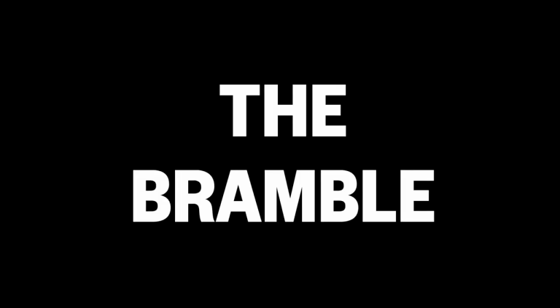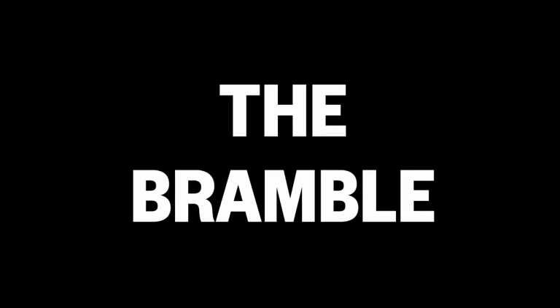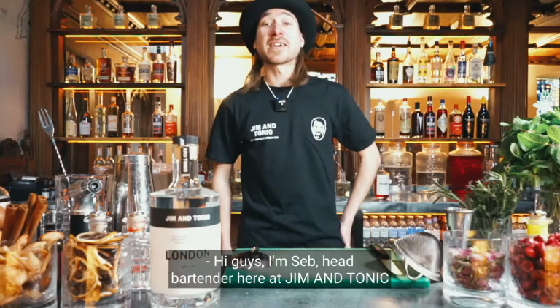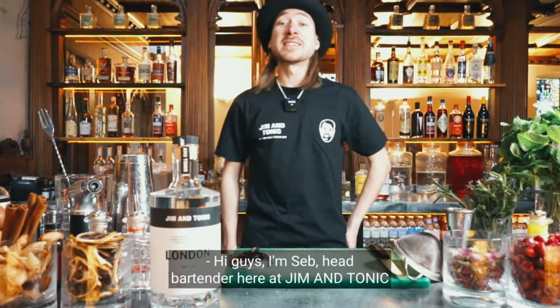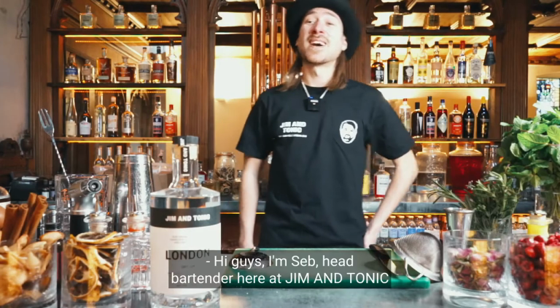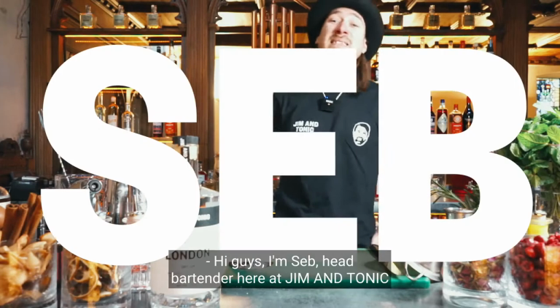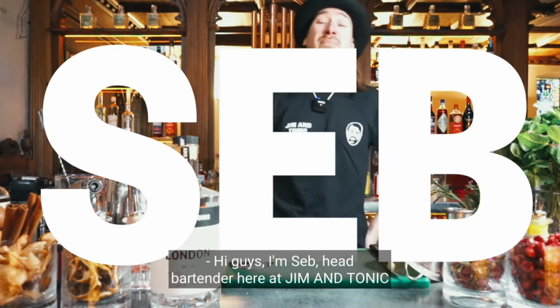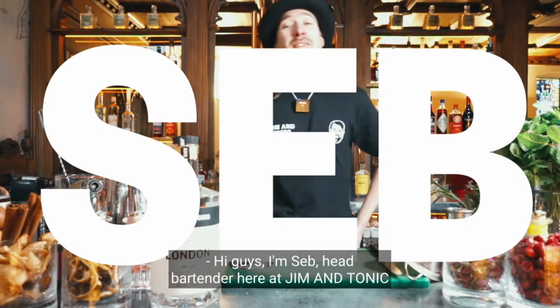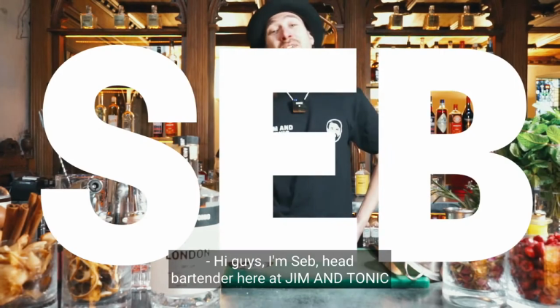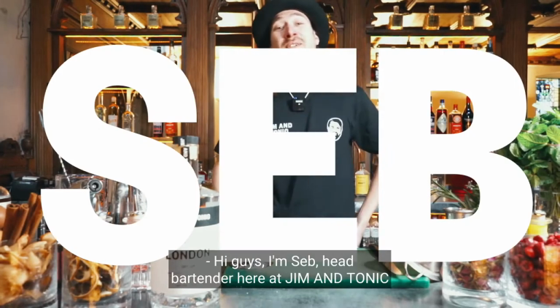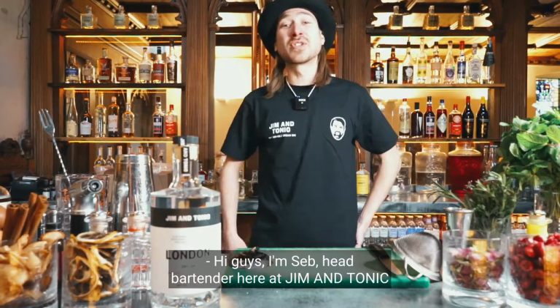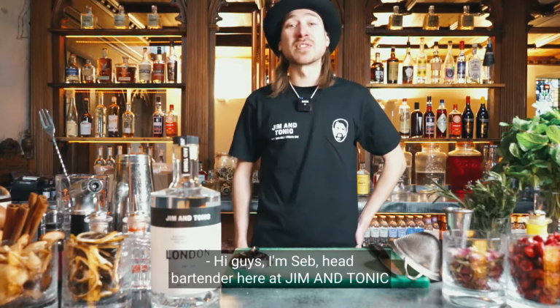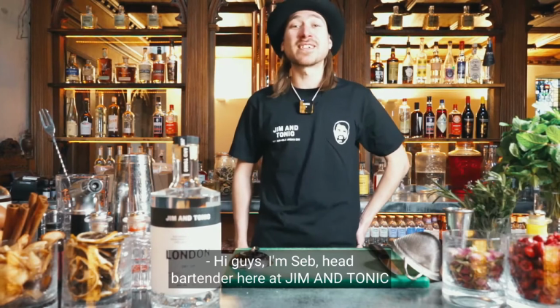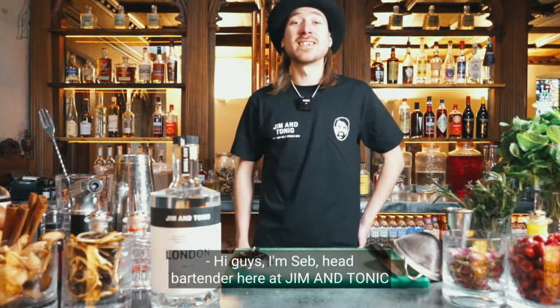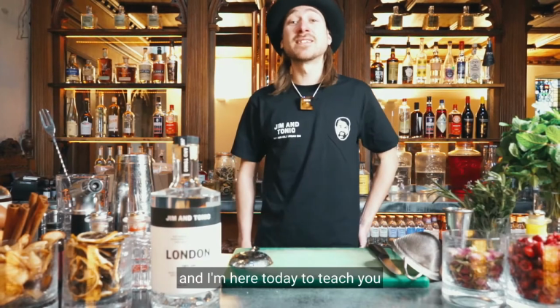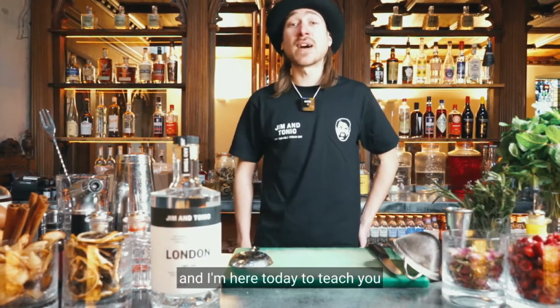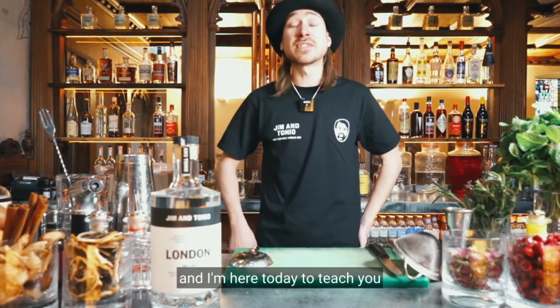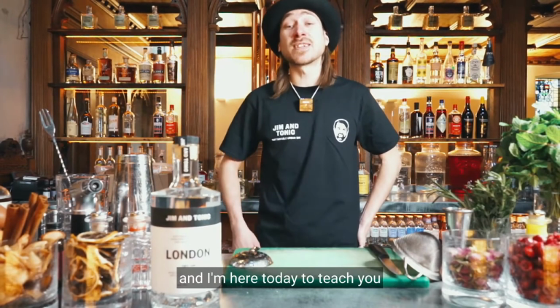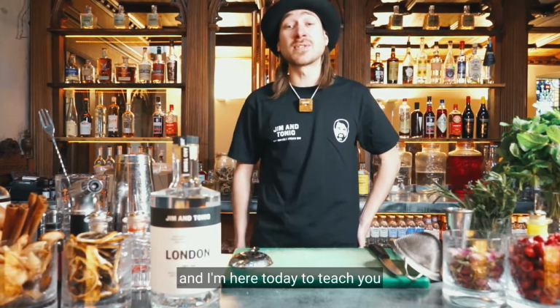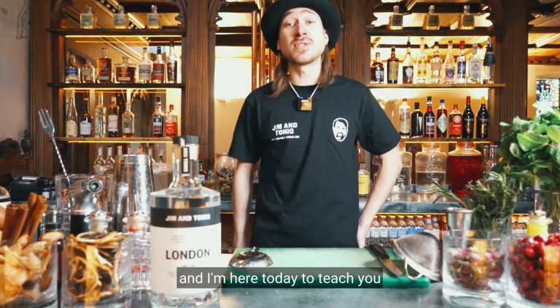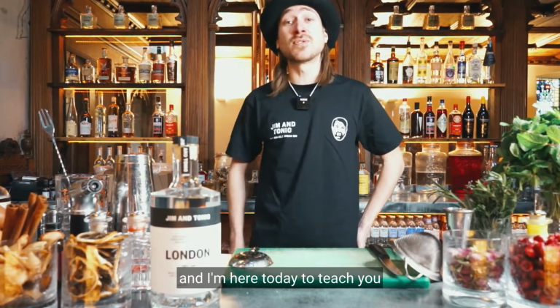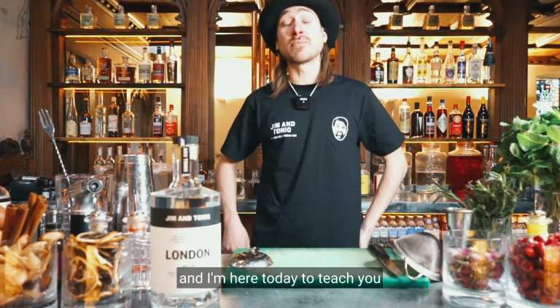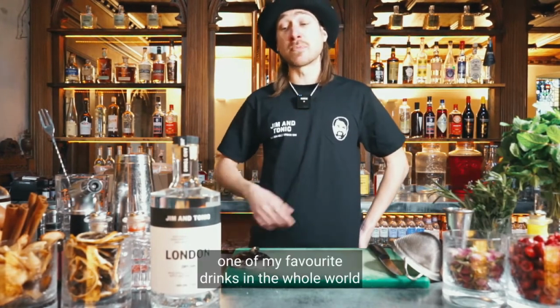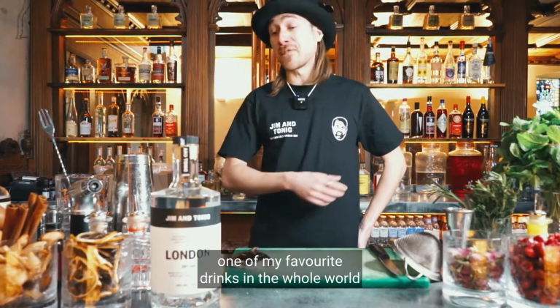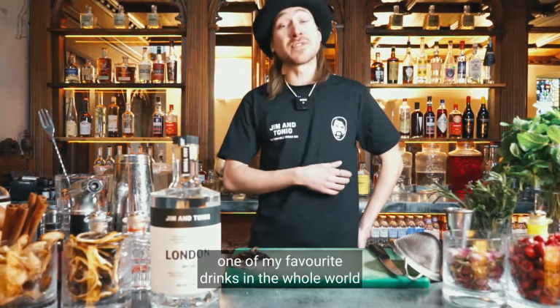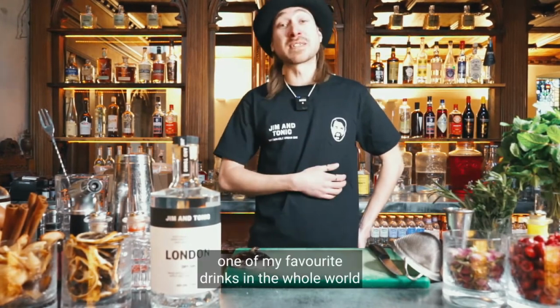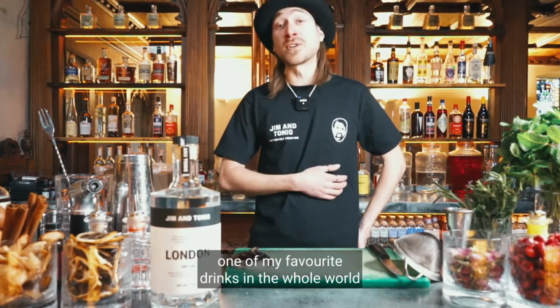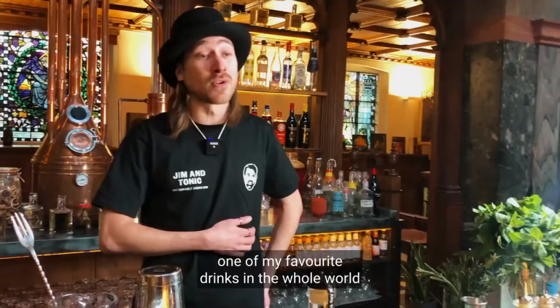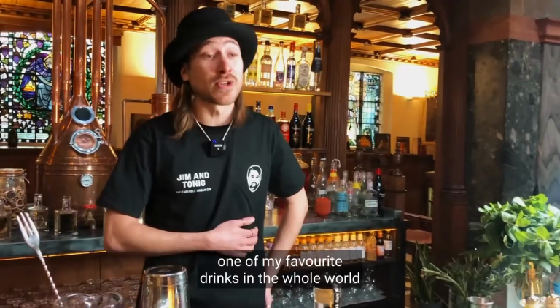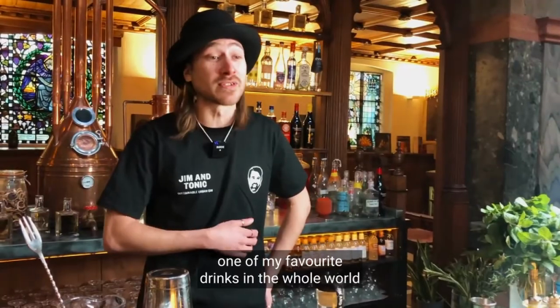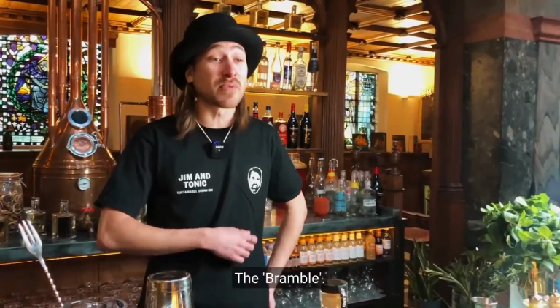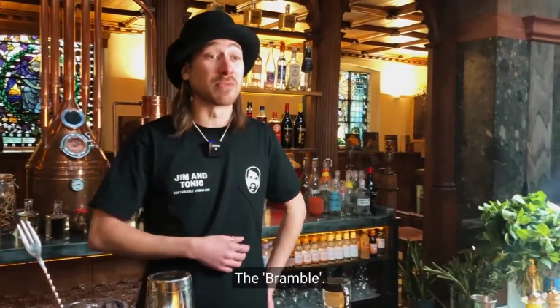Hi guys, I'm Seb, head bartender at Gym & Tonic, and I'm here today to teach you one of my favorite drinks in the whole world: the Bramble.